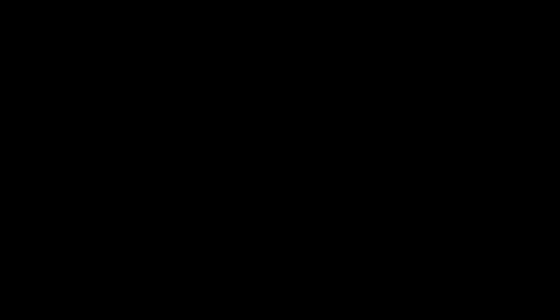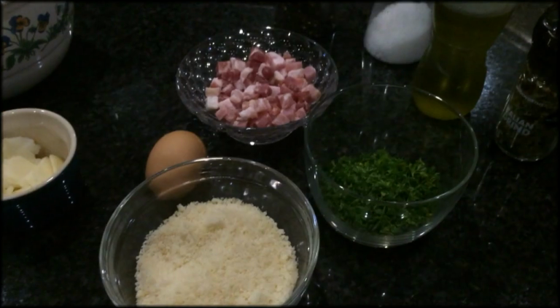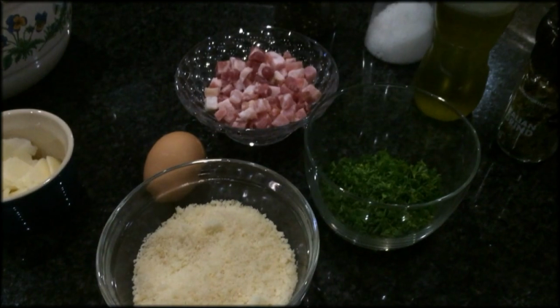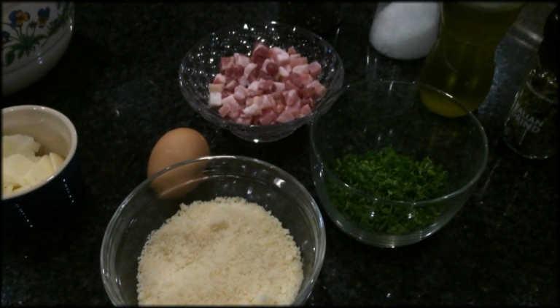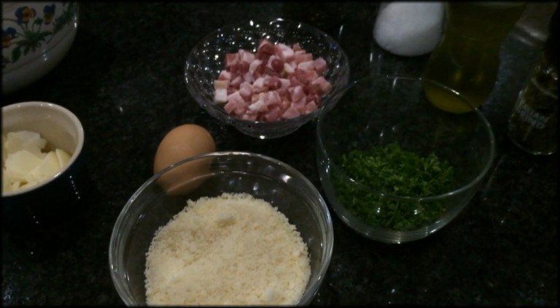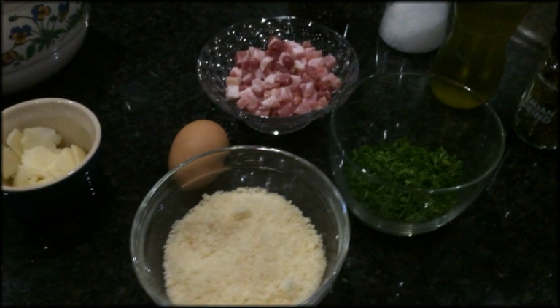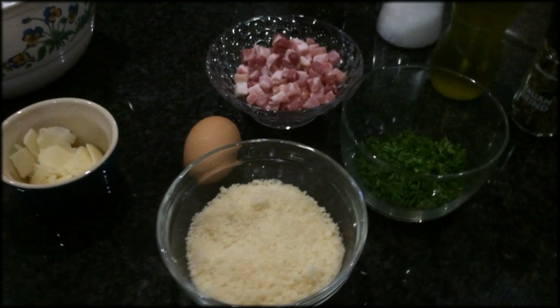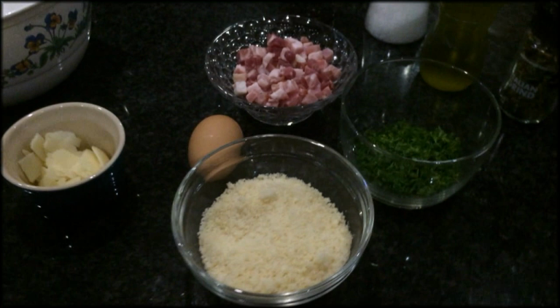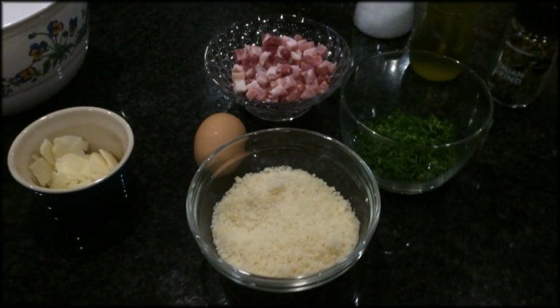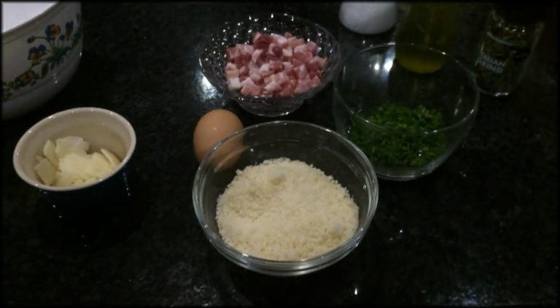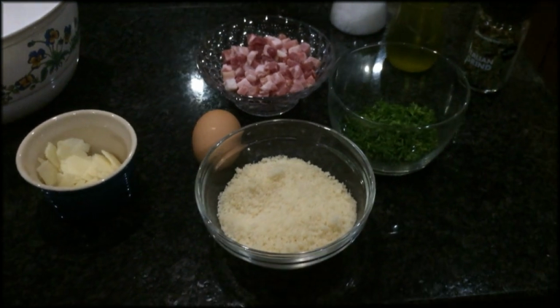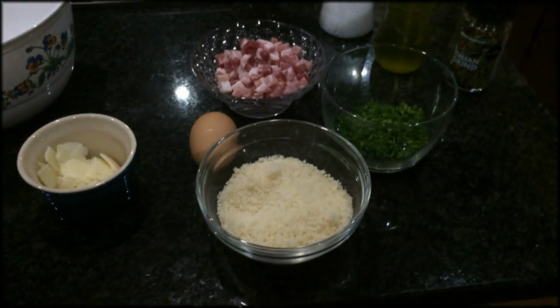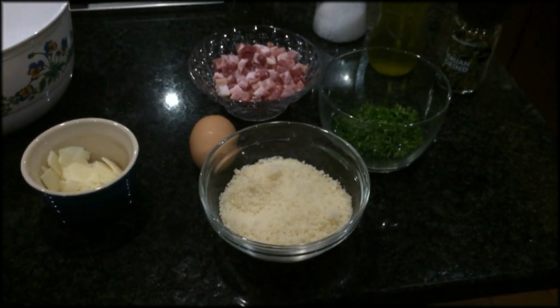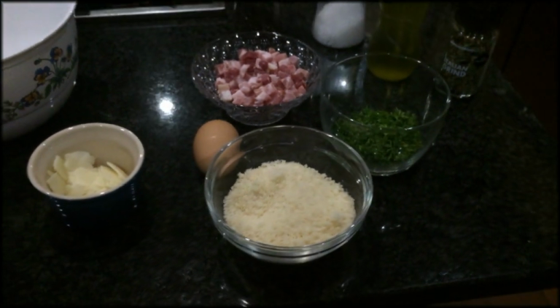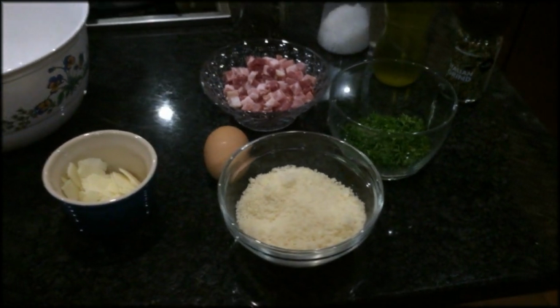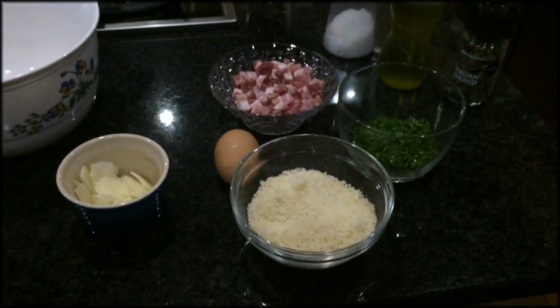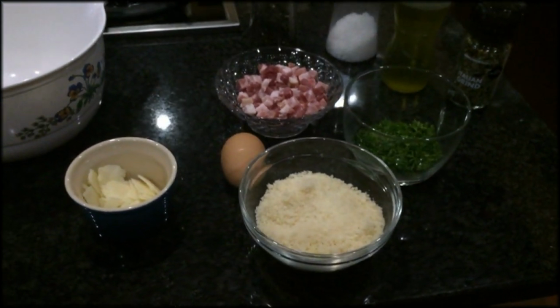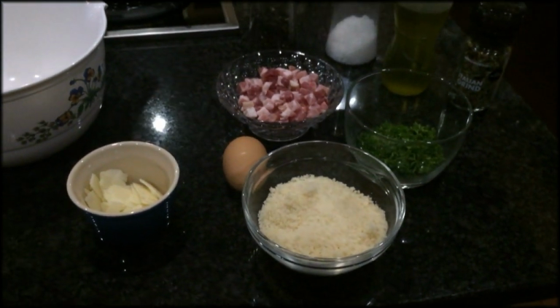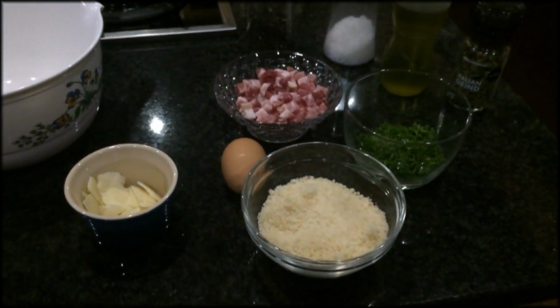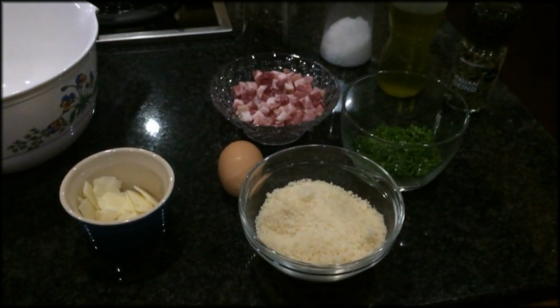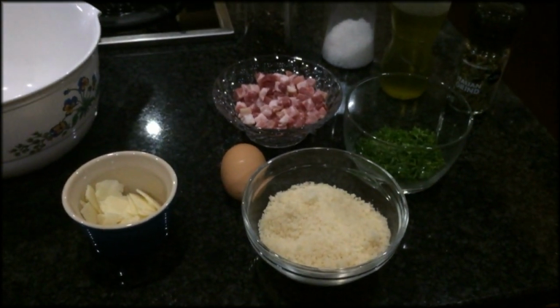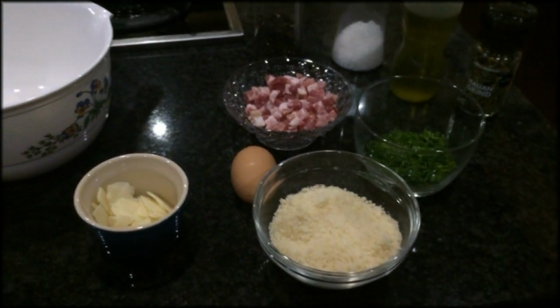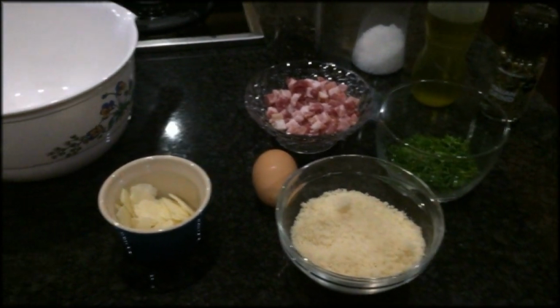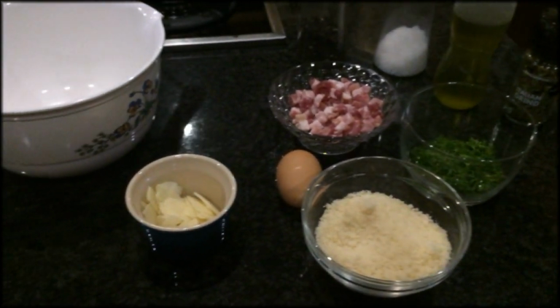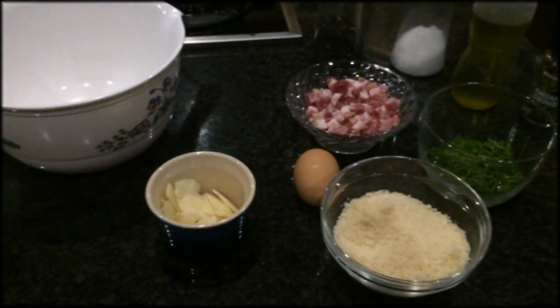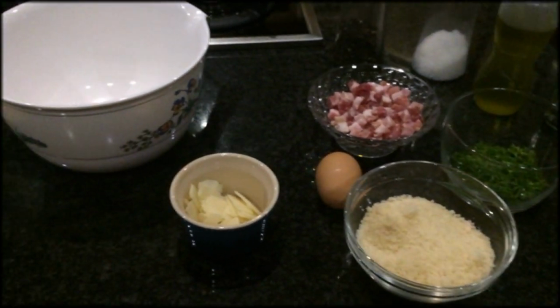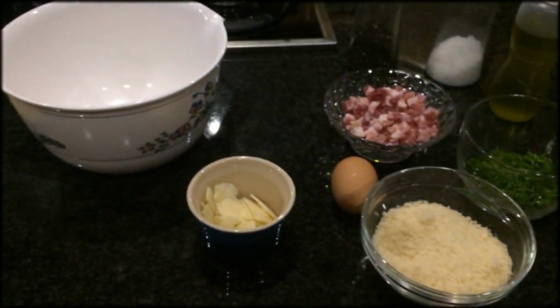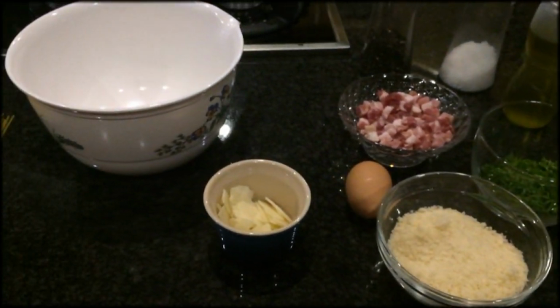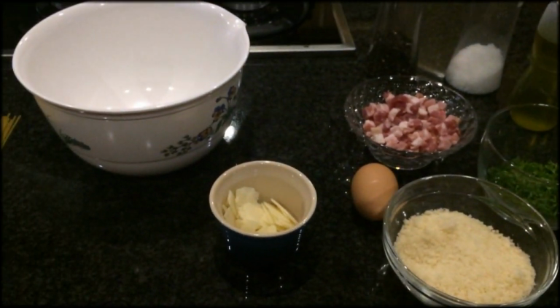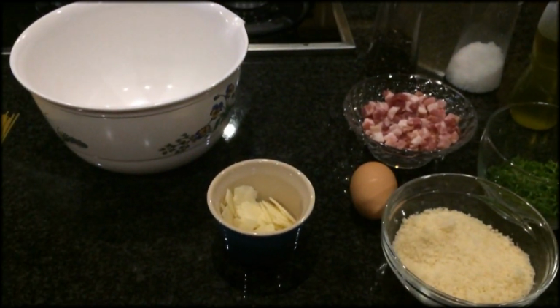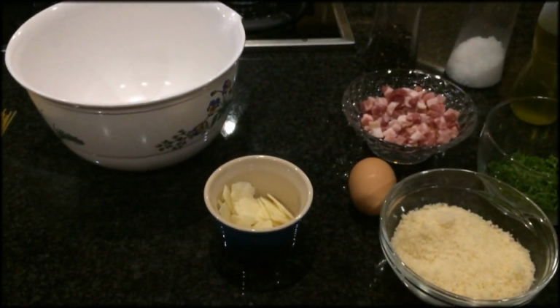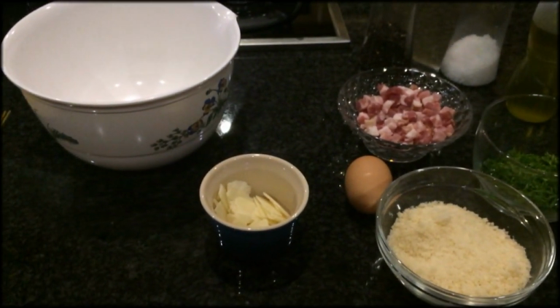Welcome to my recipes. Today we're going to make some authentic Italian pasta carbonara.